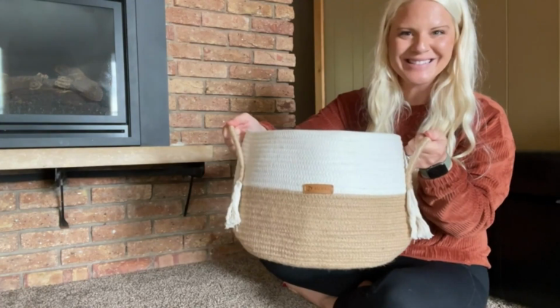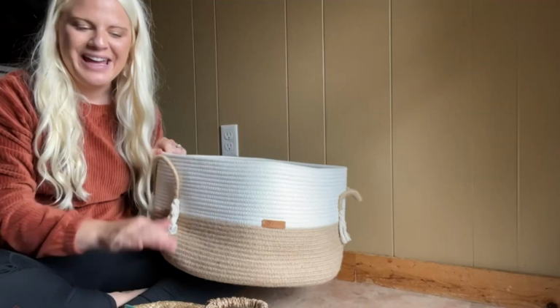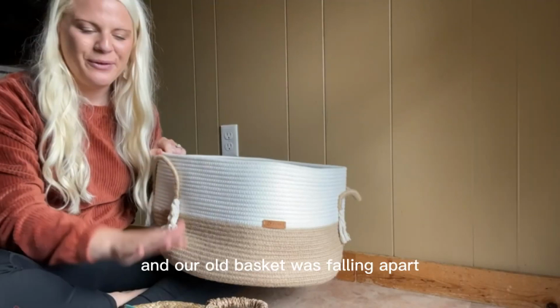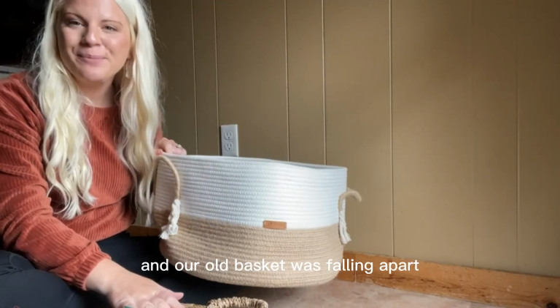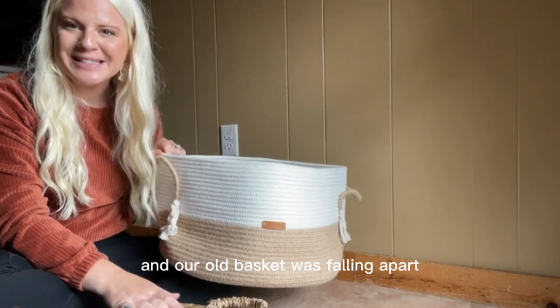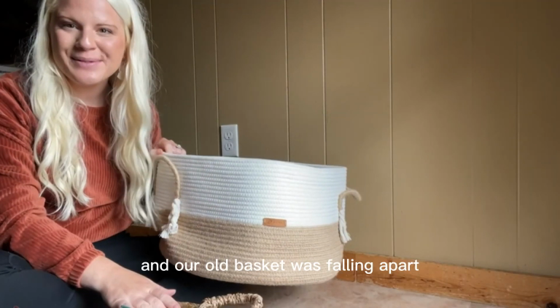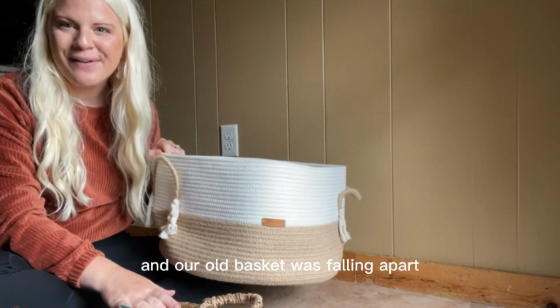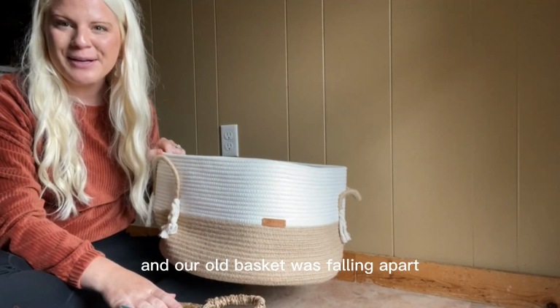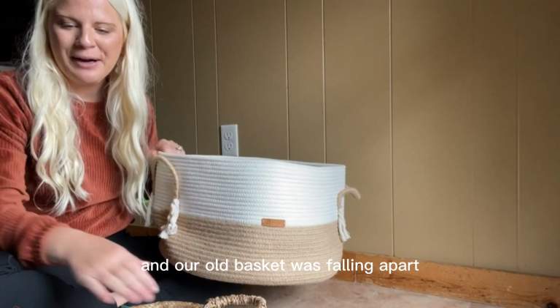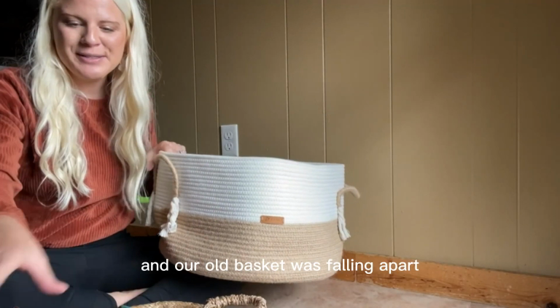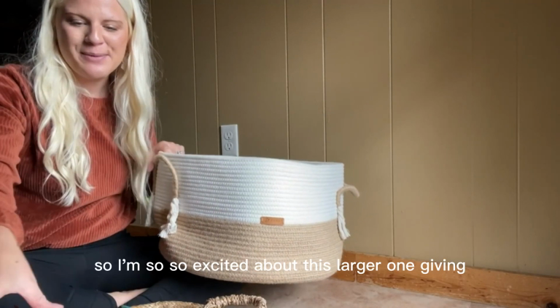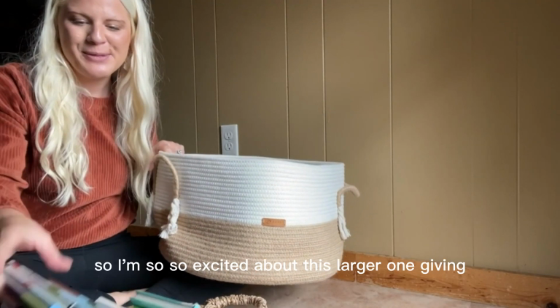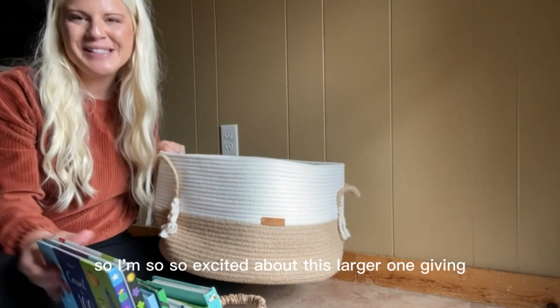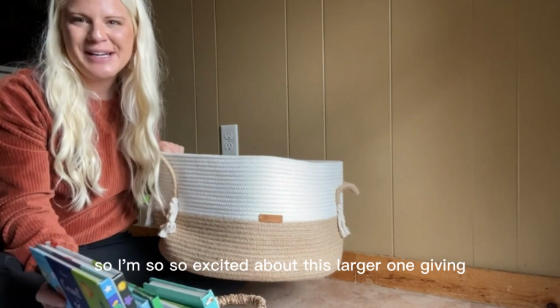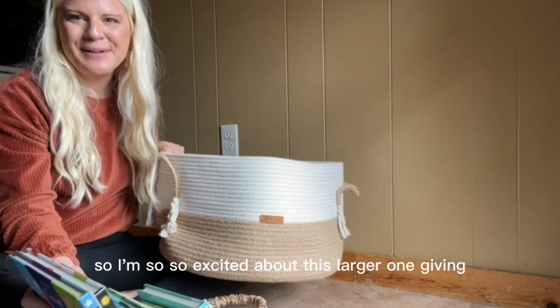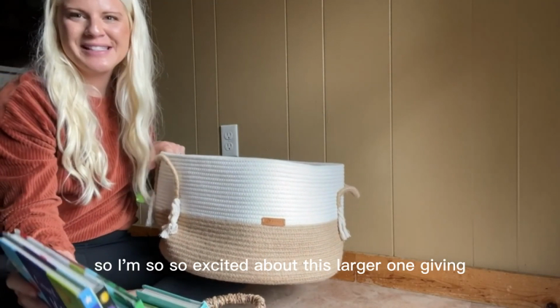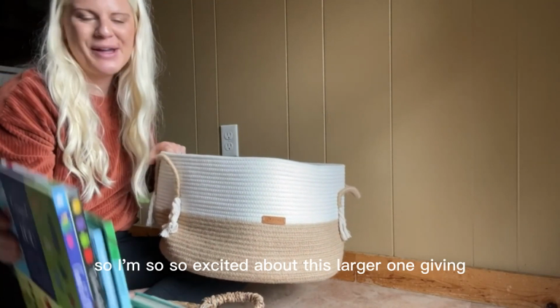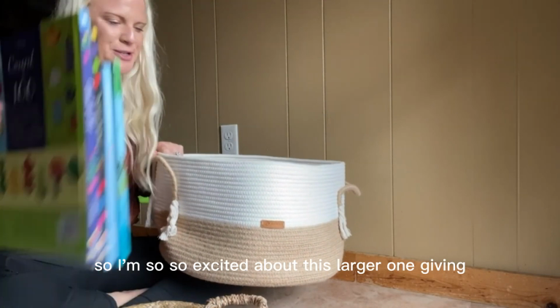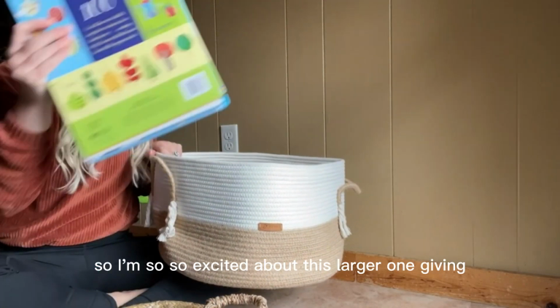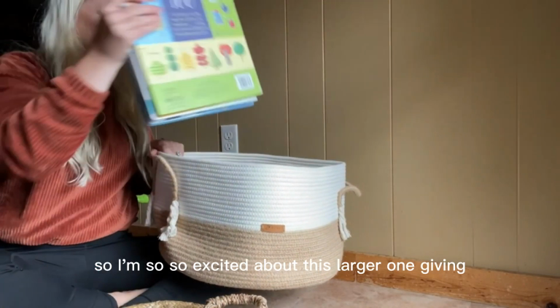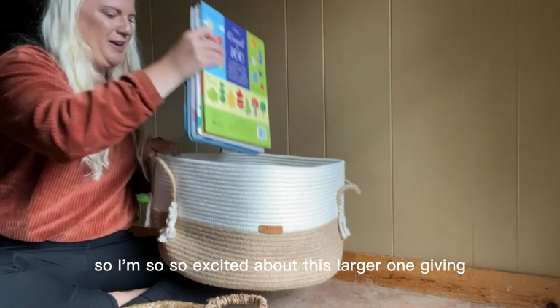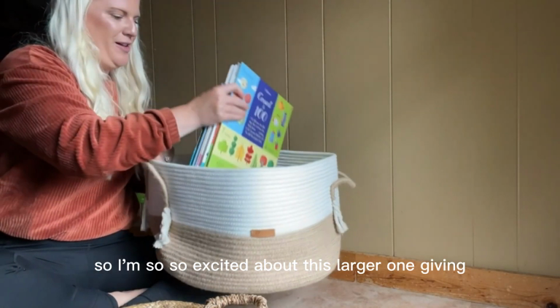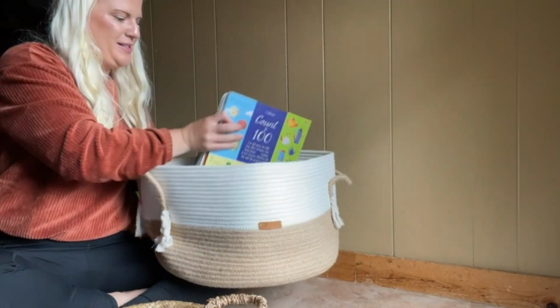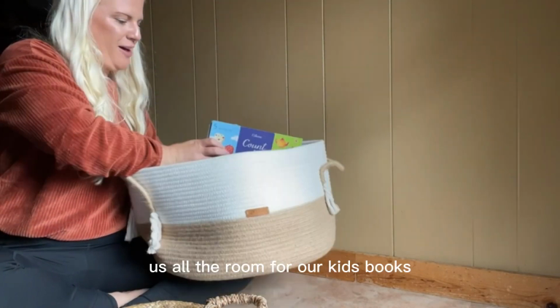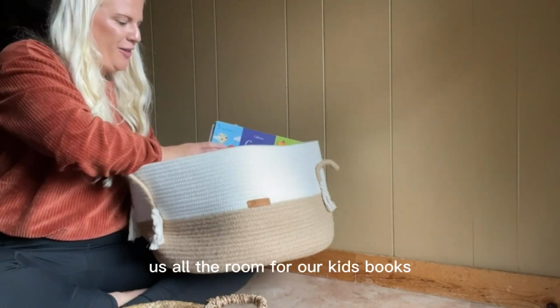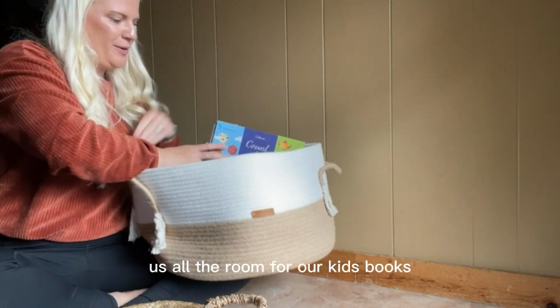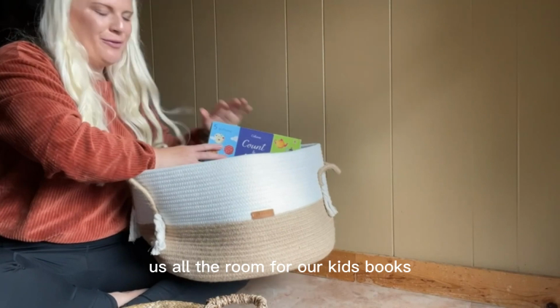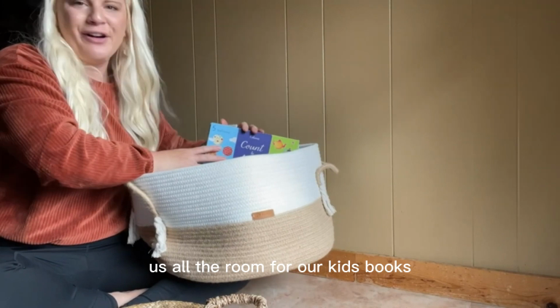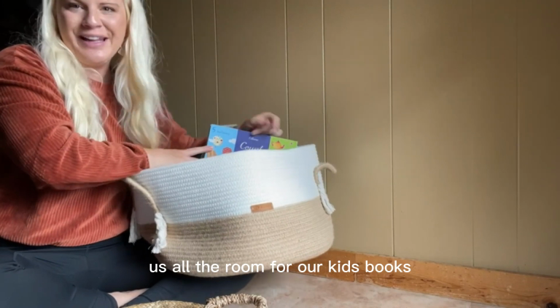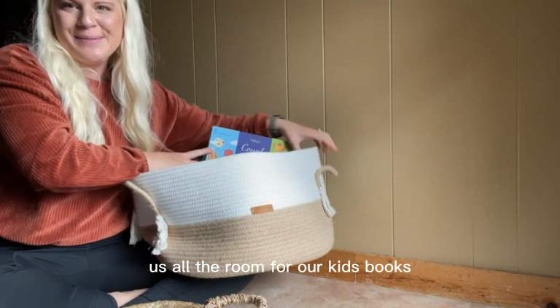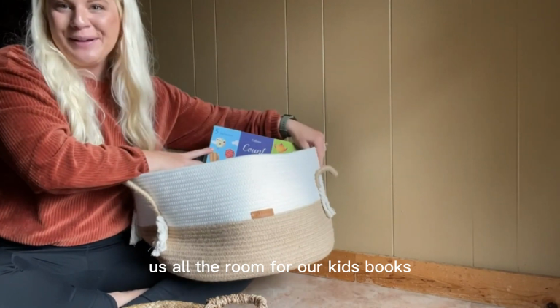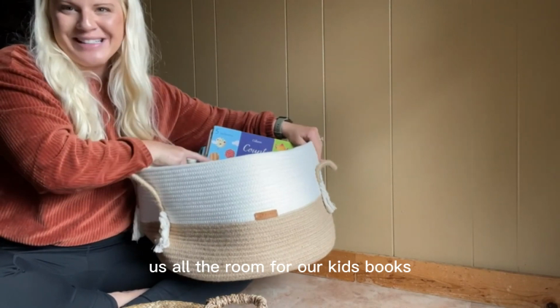Our old basket was falling apart, so I'm so excited about this larger one giving us all the room for our kids' books.